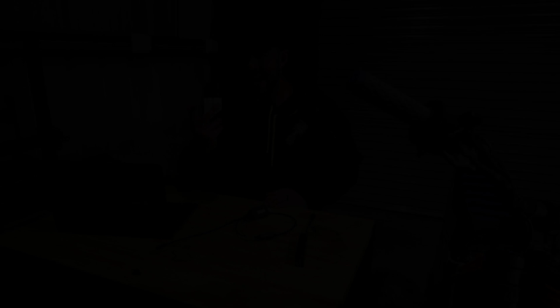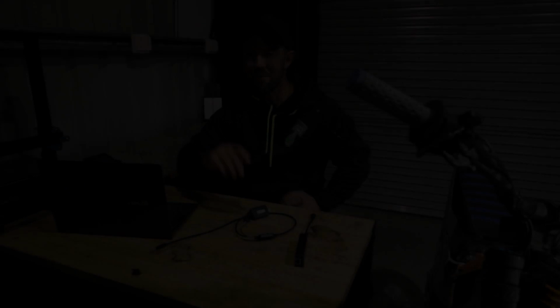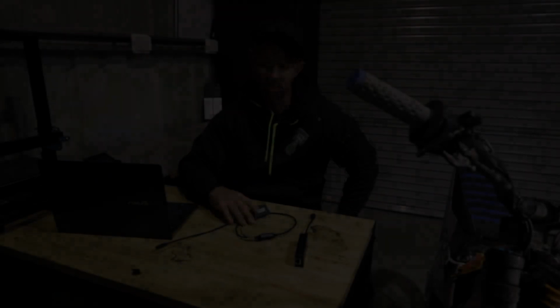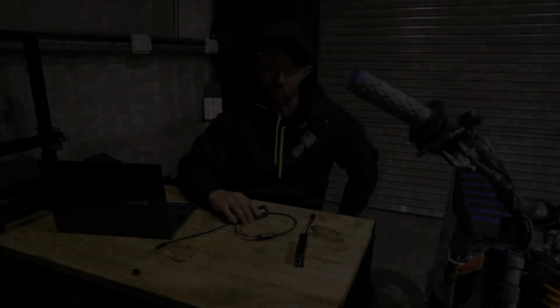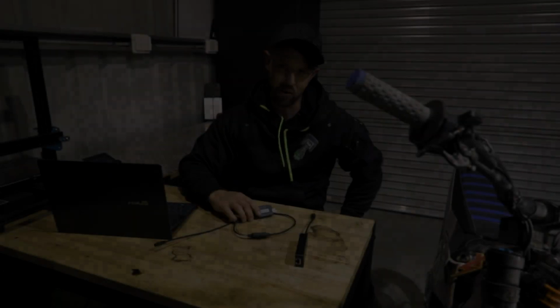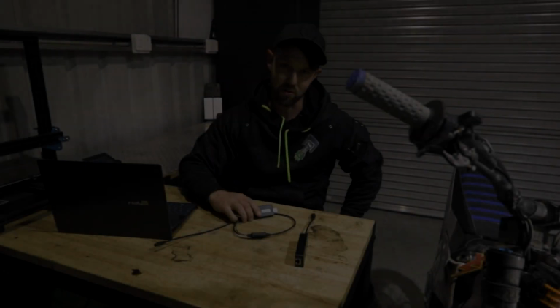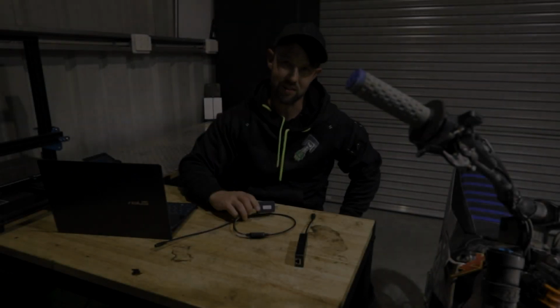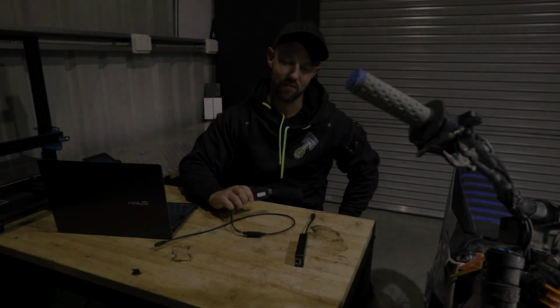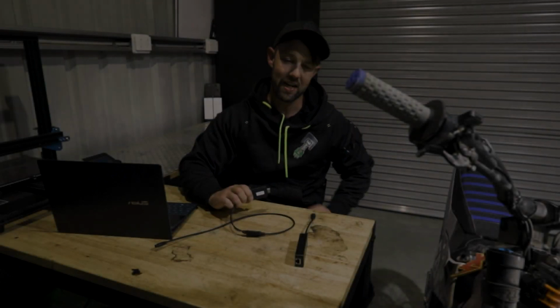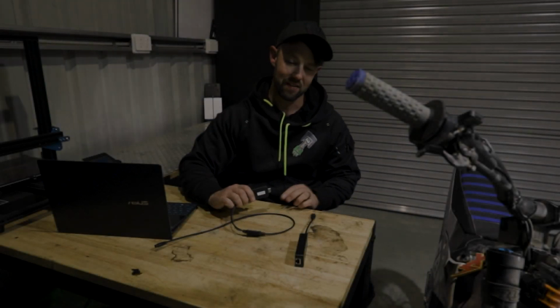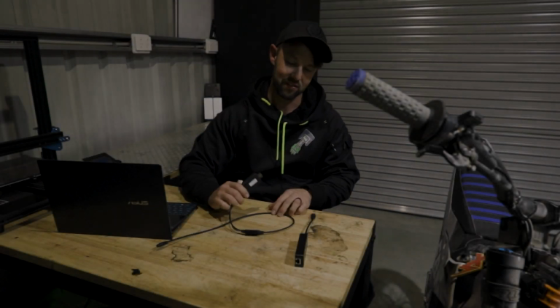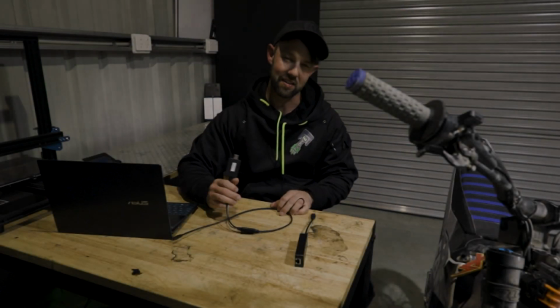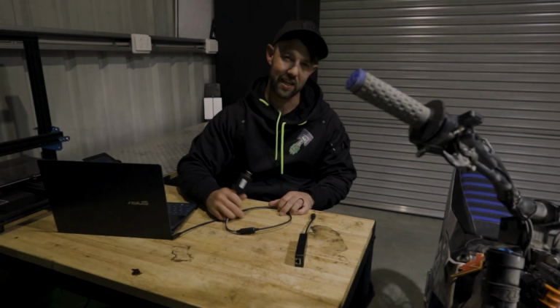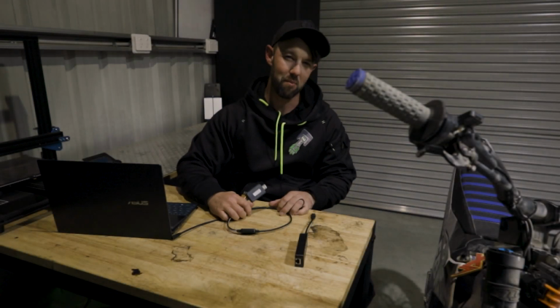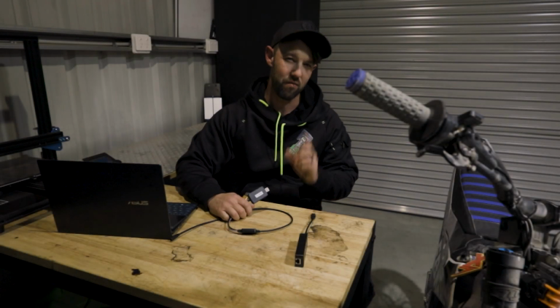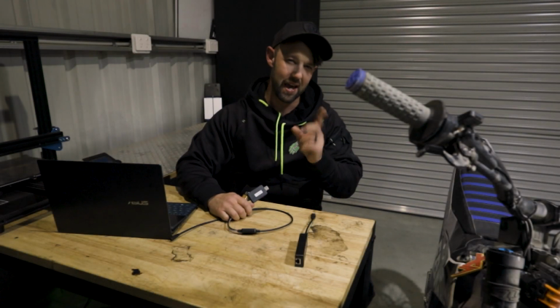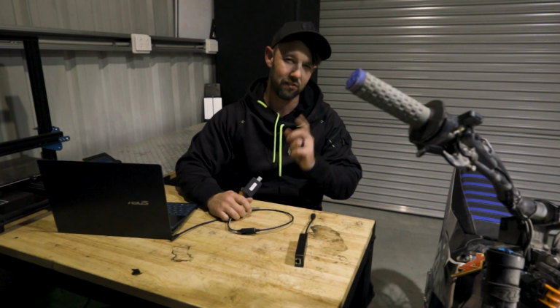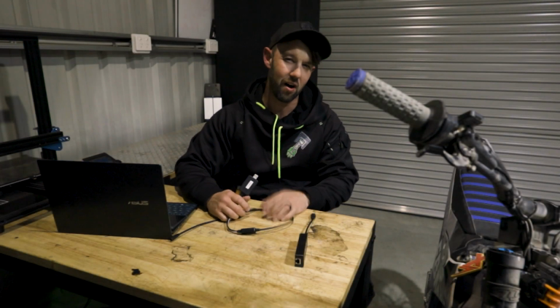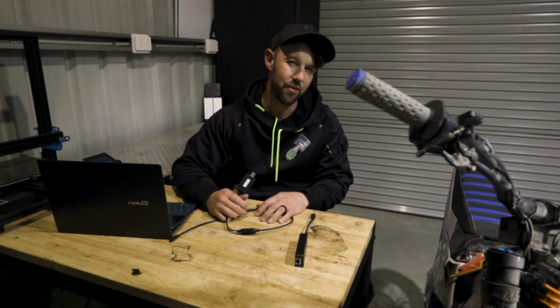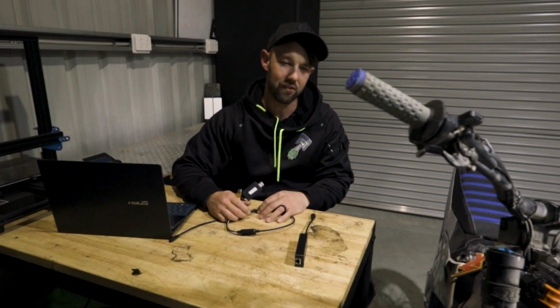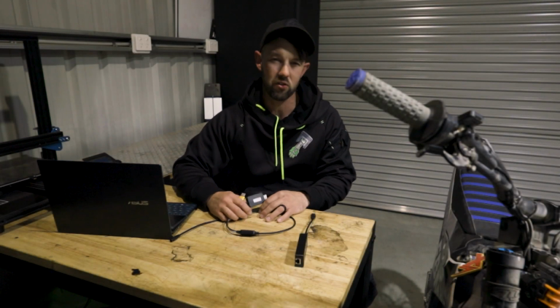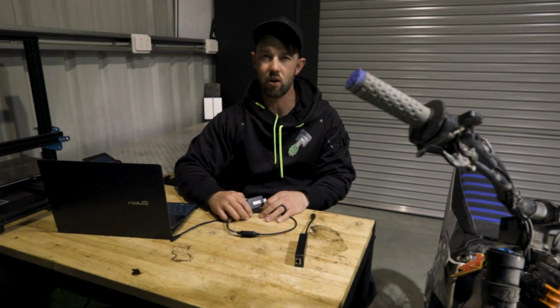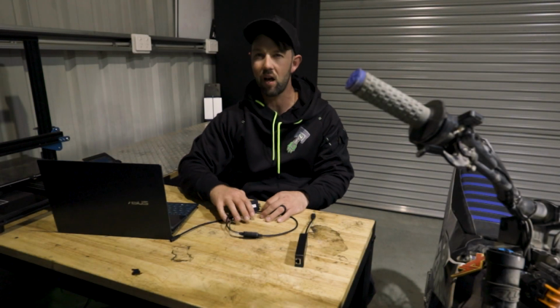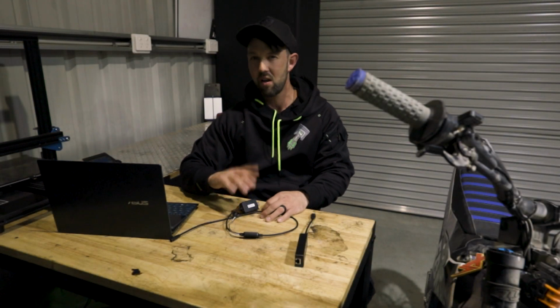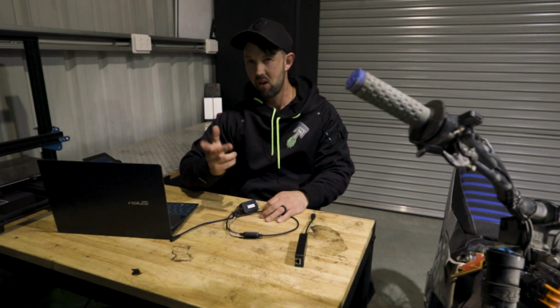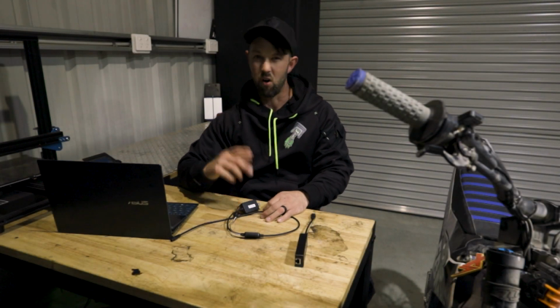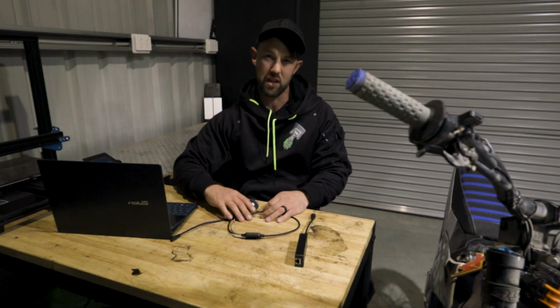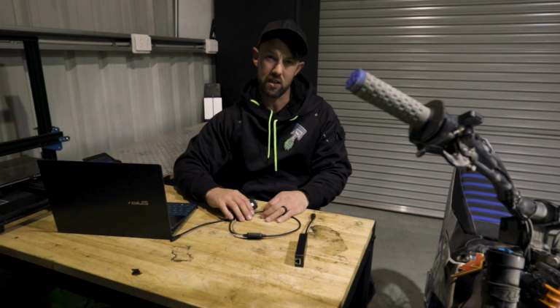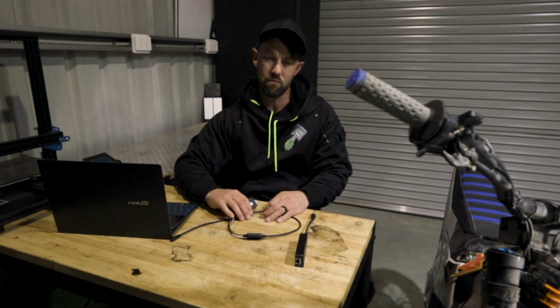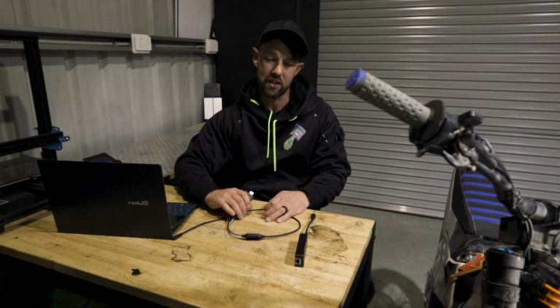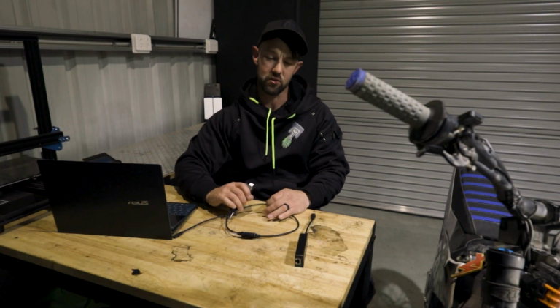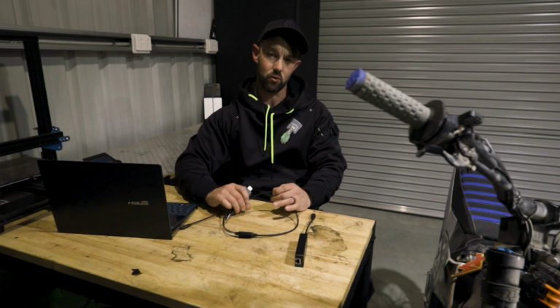Hey, welcome to Progressive E. This is our setup of the X9000 controller on their custom VESC tool.